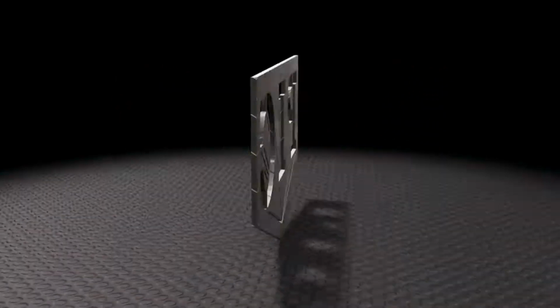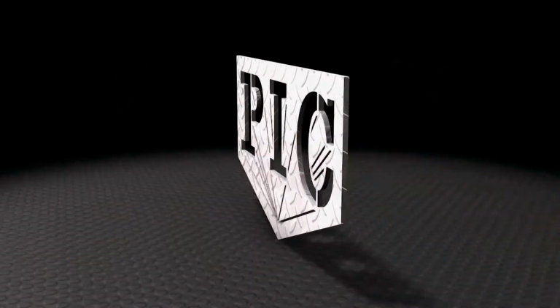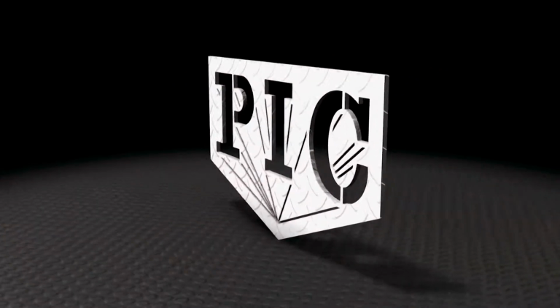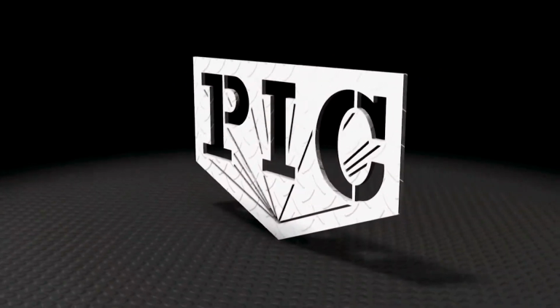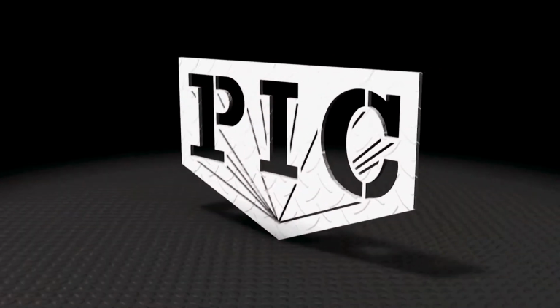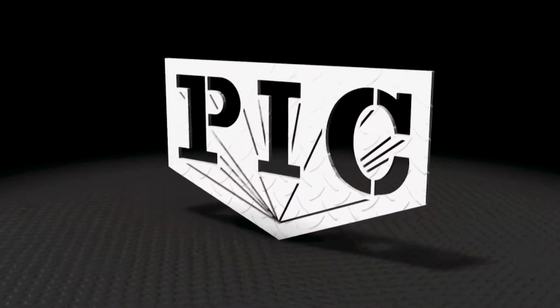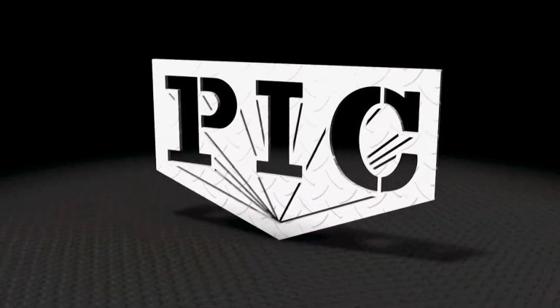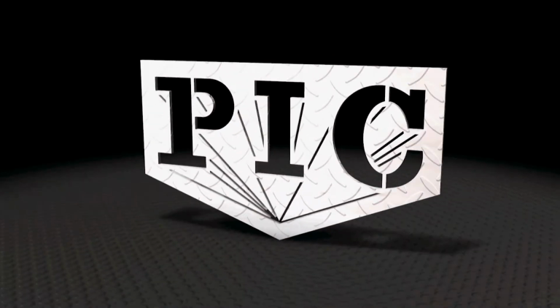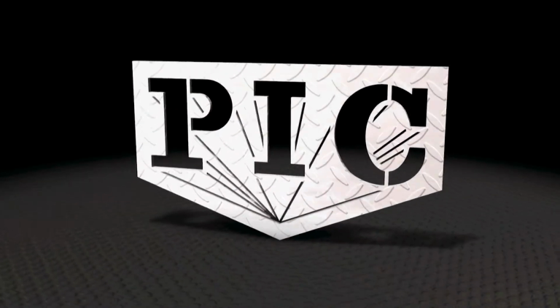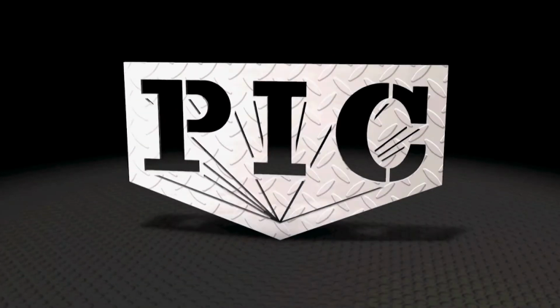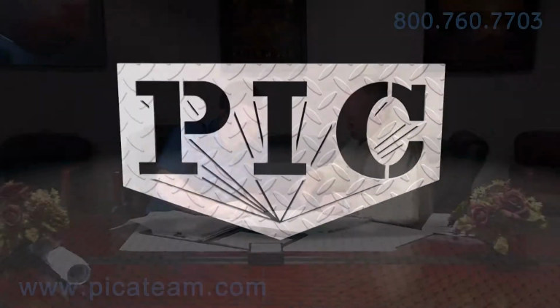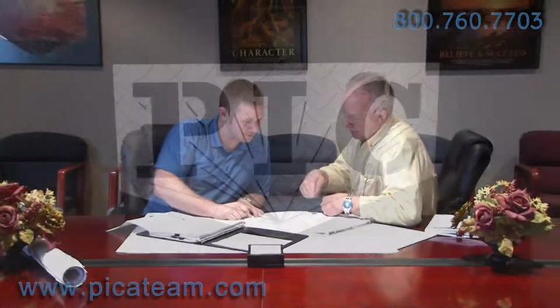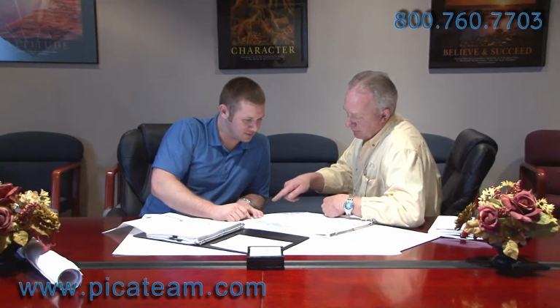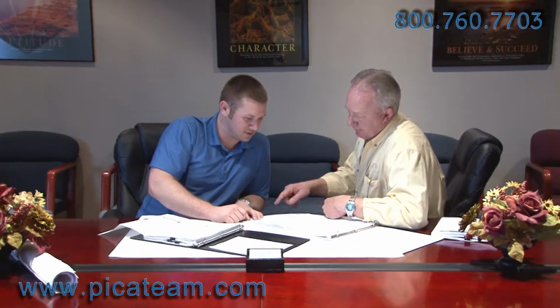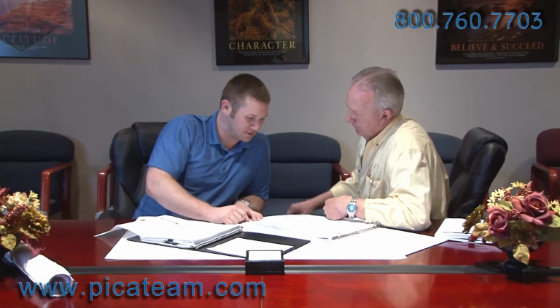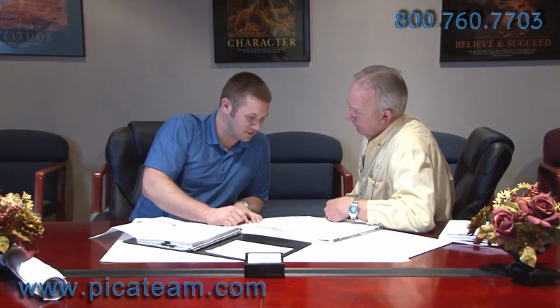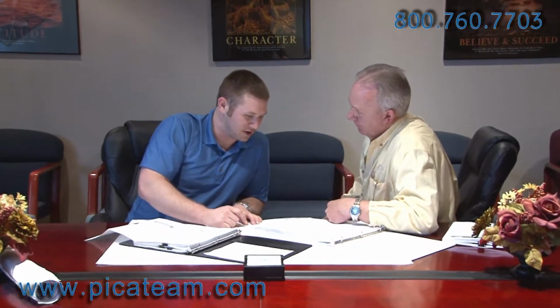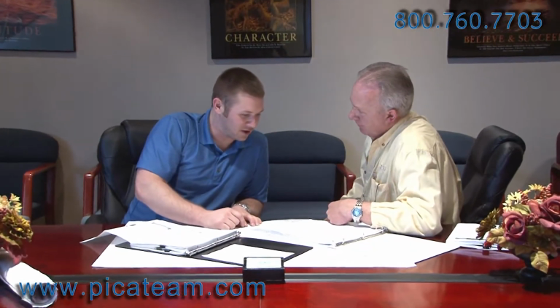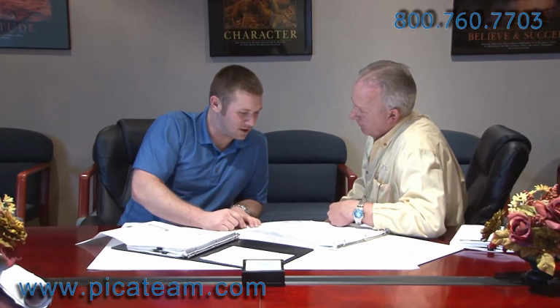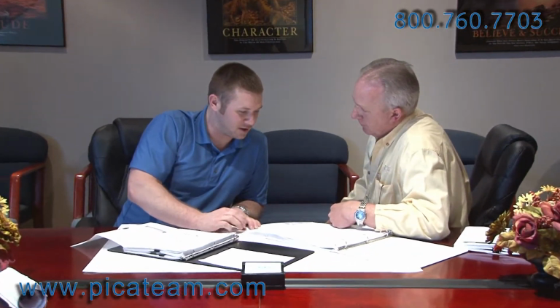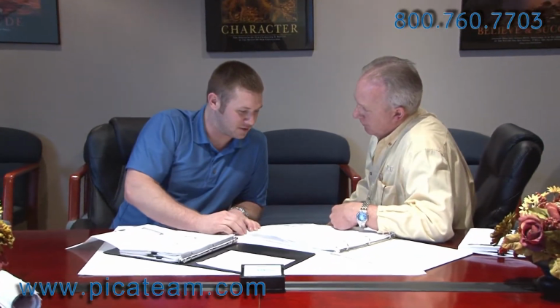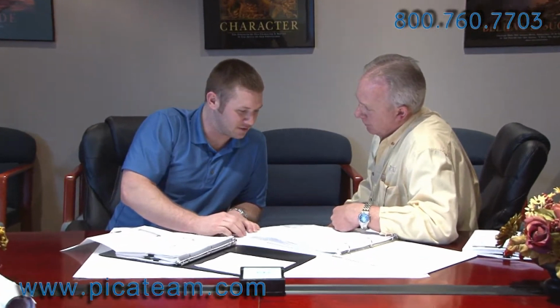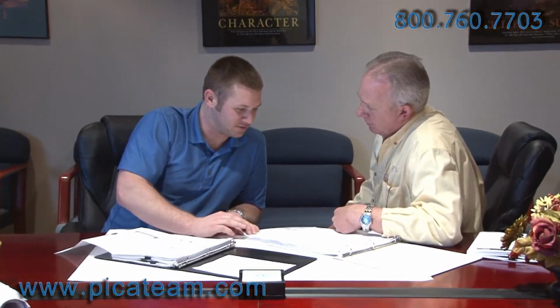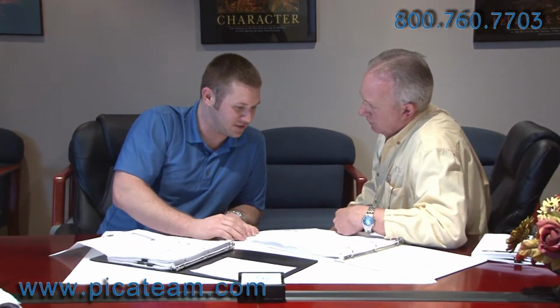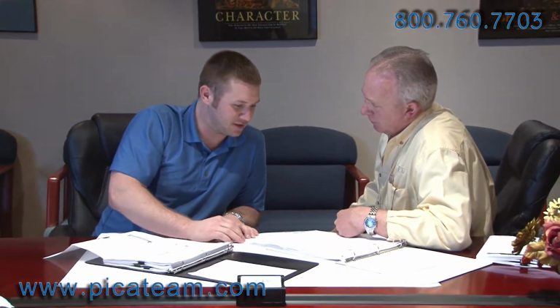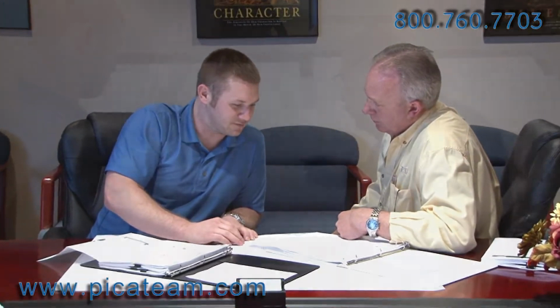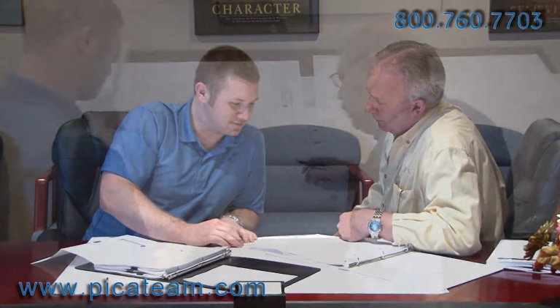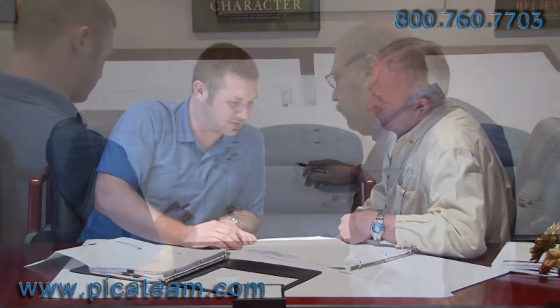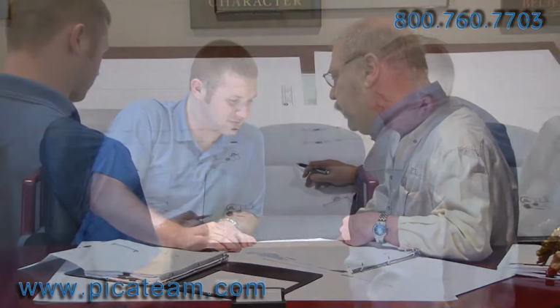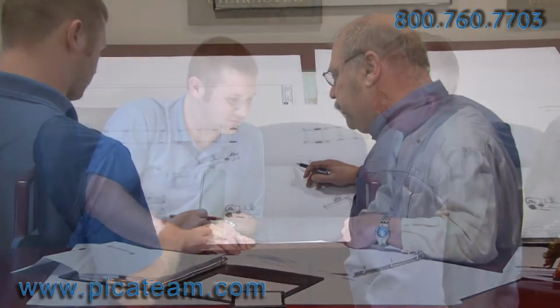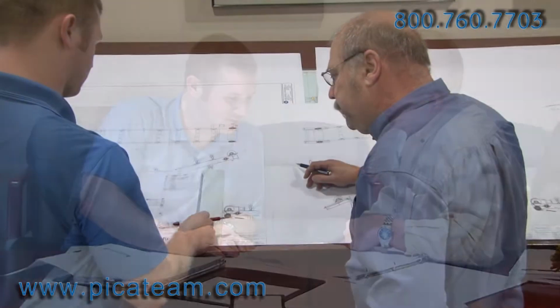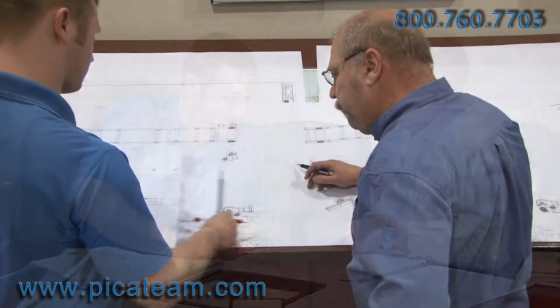Looking for experts in the stainless steel industry? Look no further than Precision Industrial Contractors.